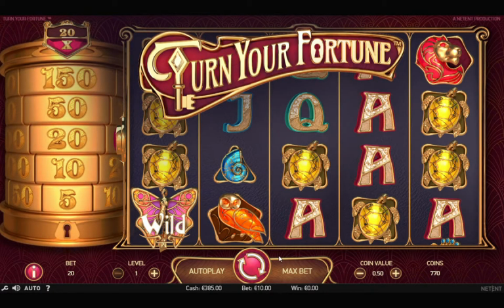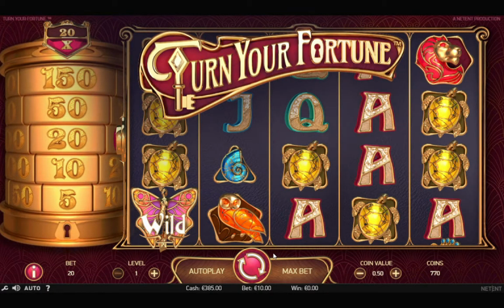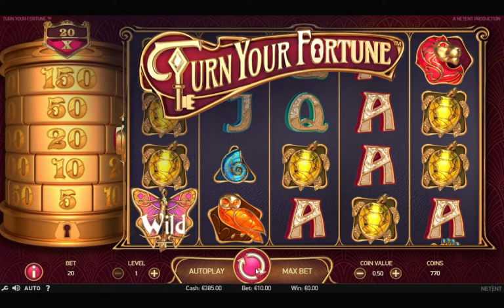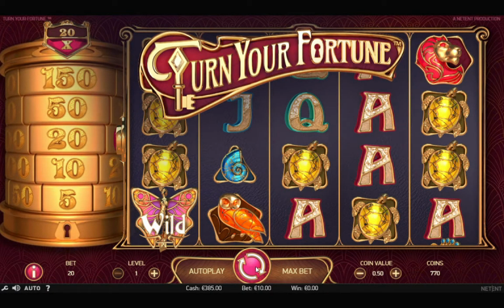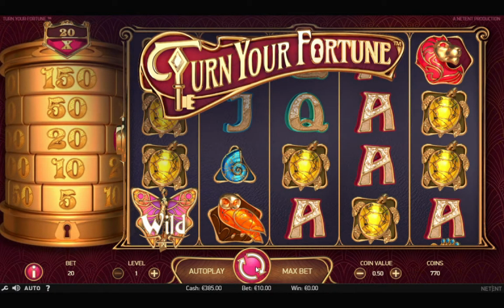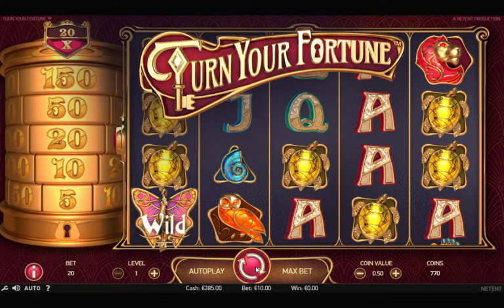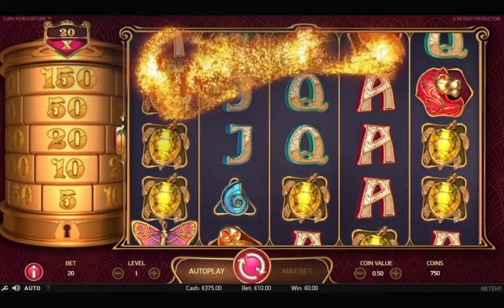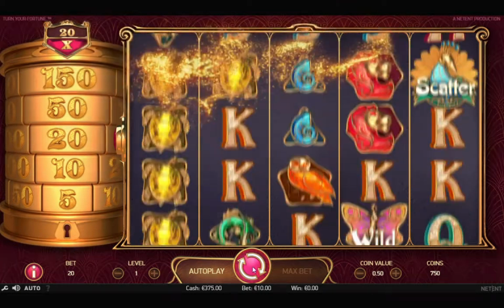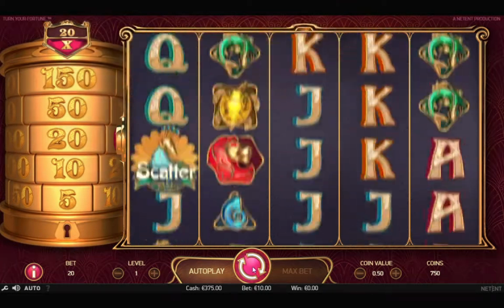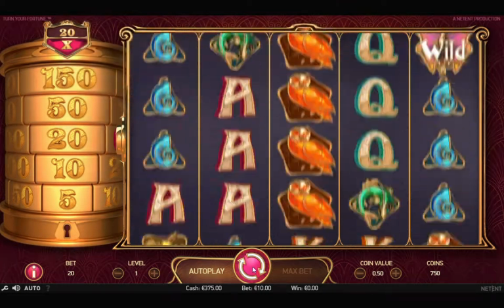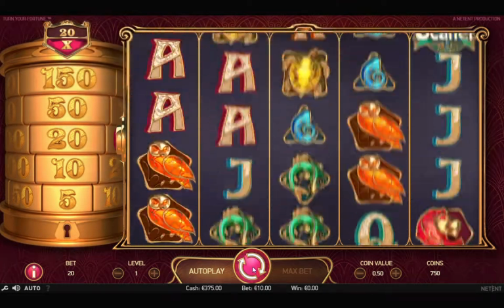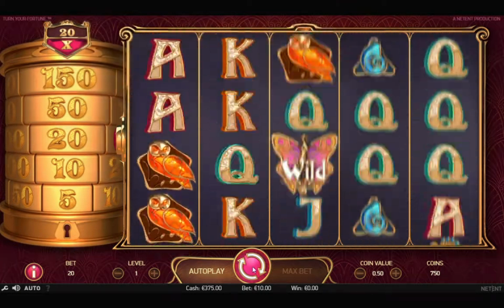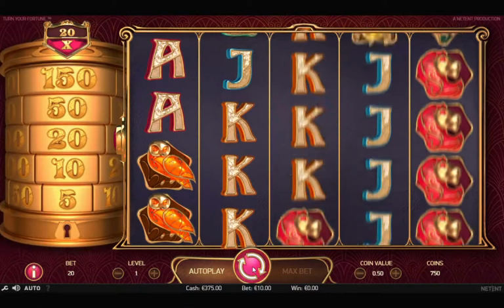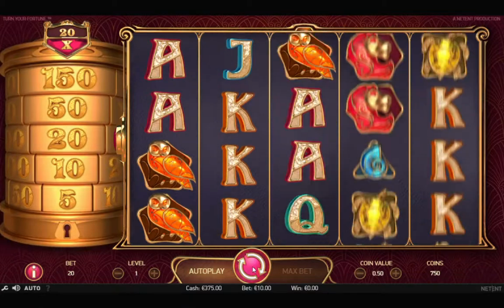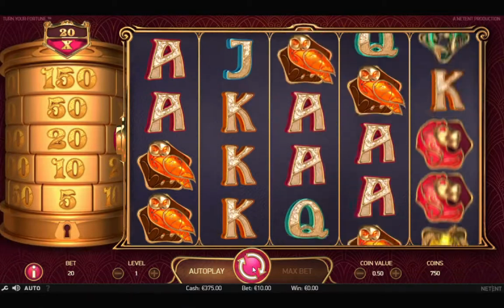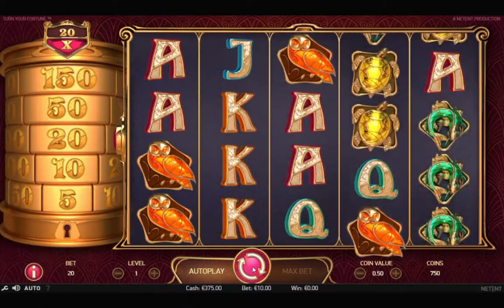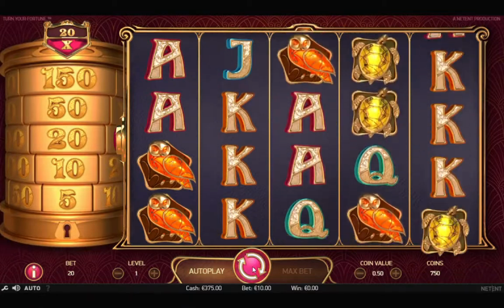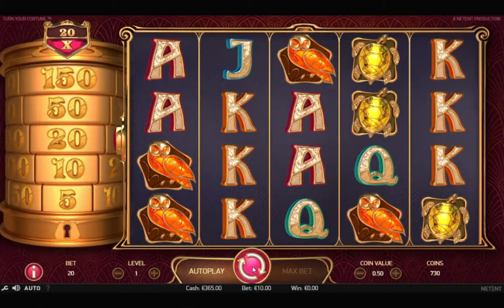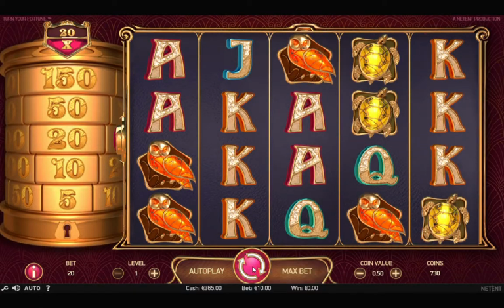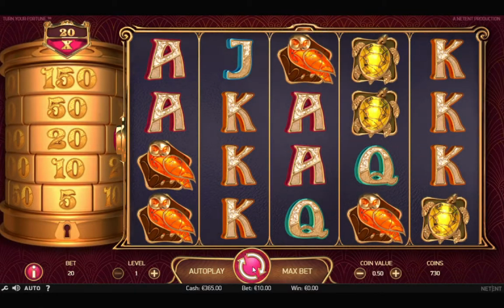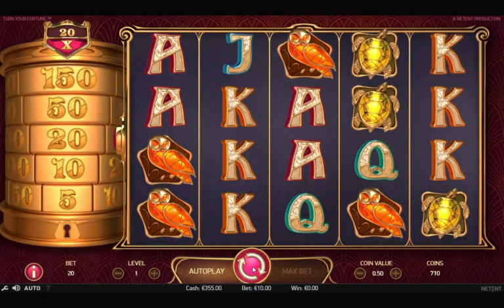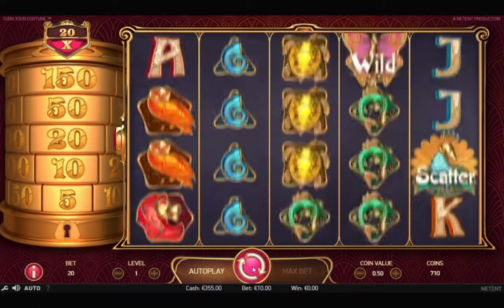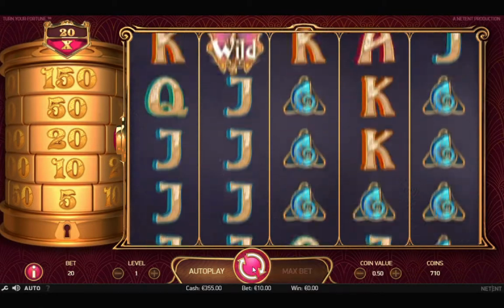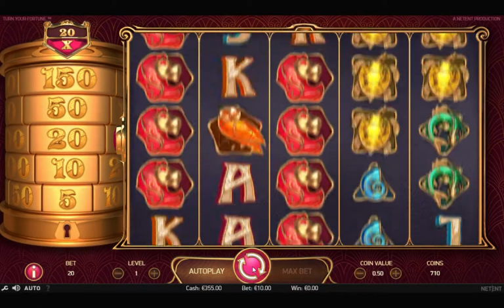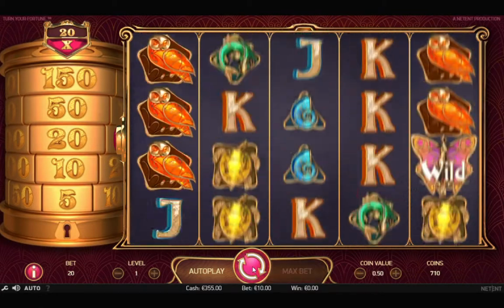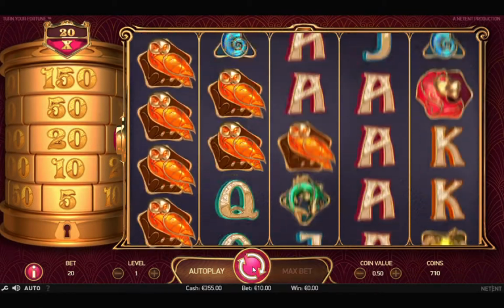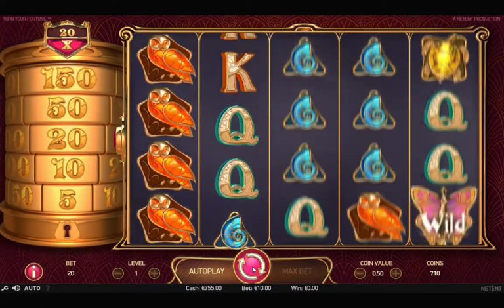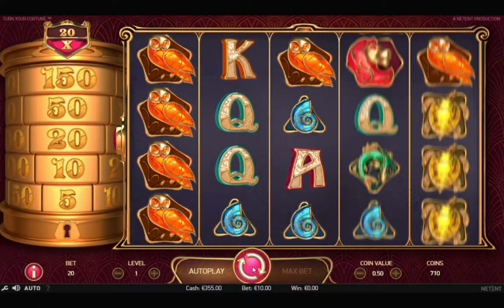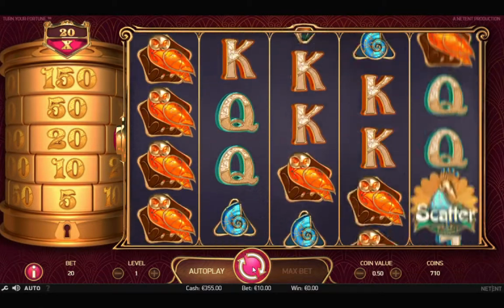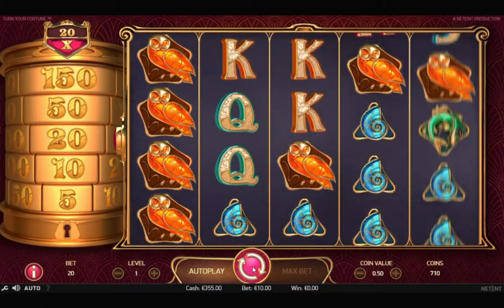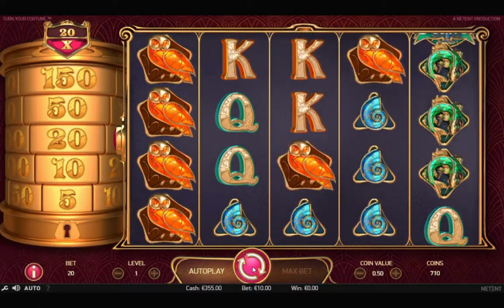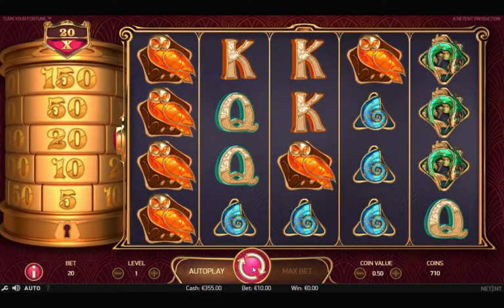Greetings from Anonymous. Today we will show you how to hack Fortune online slot machine from Netint without any technical skills.